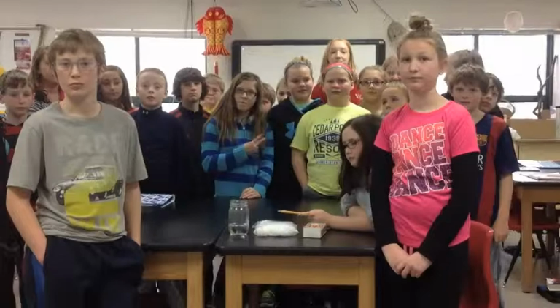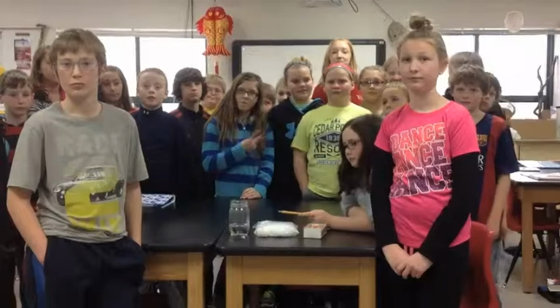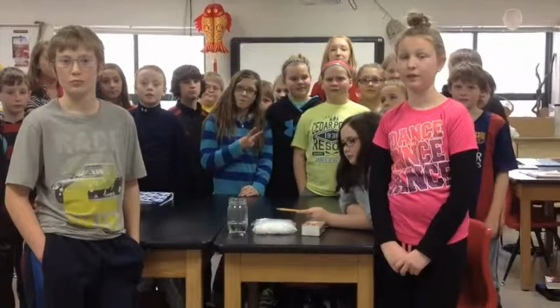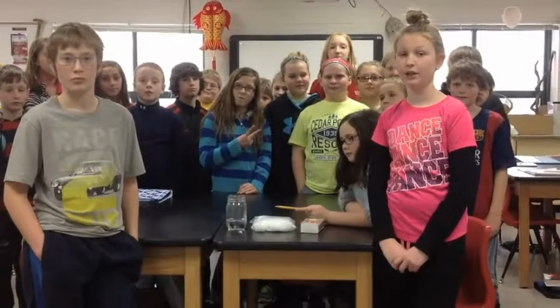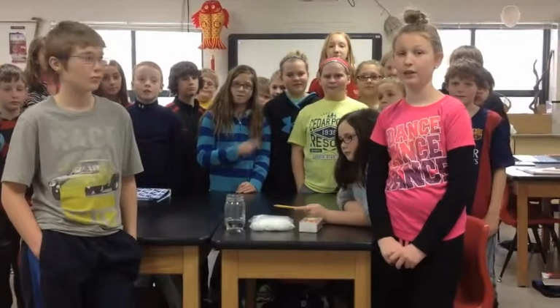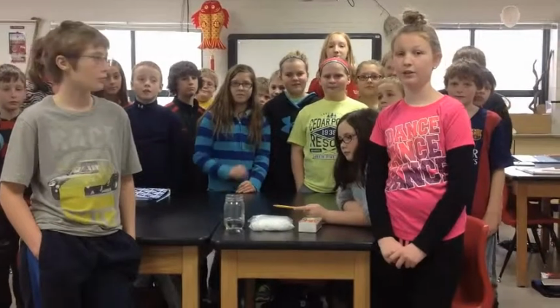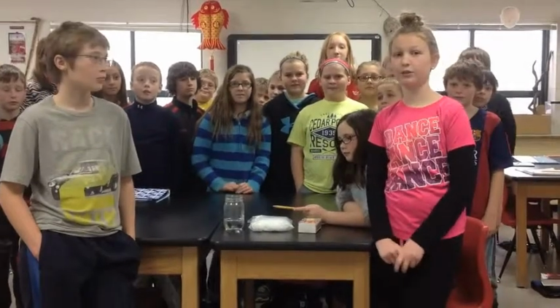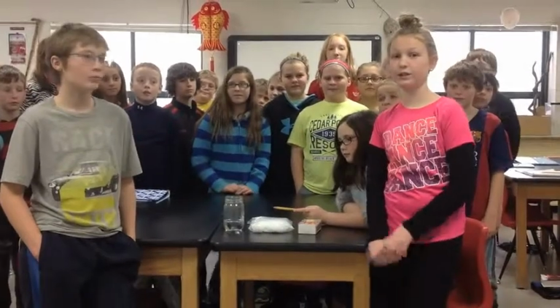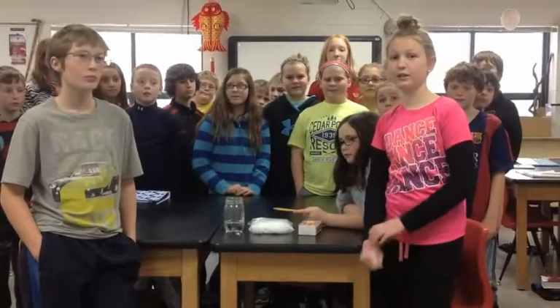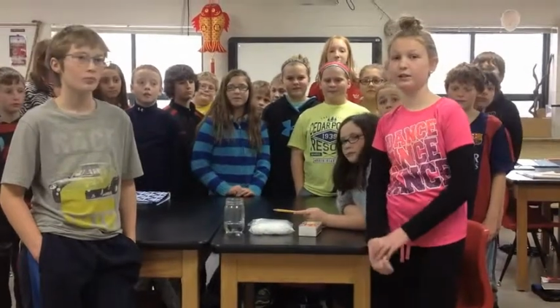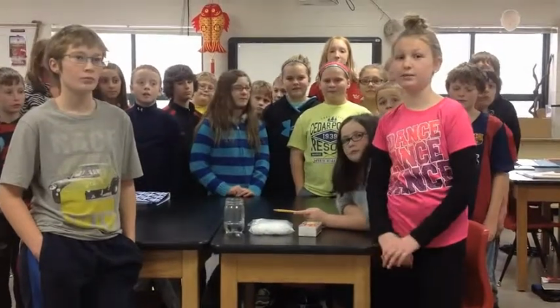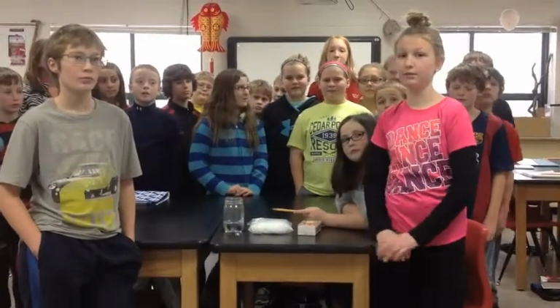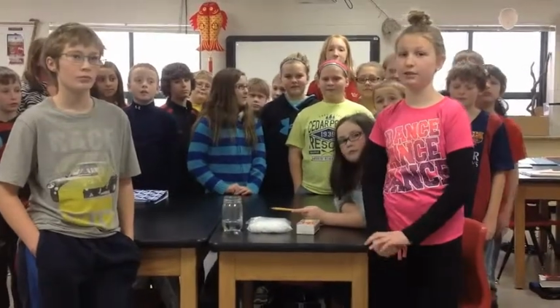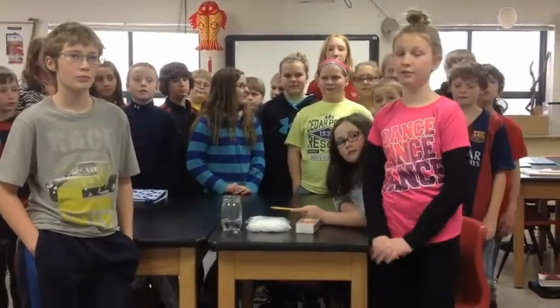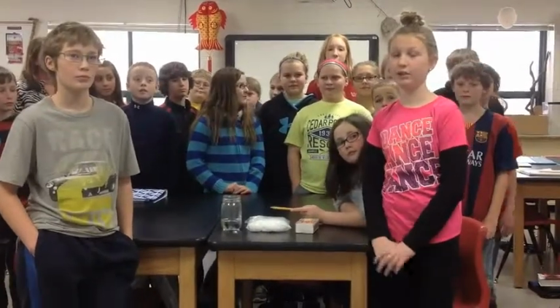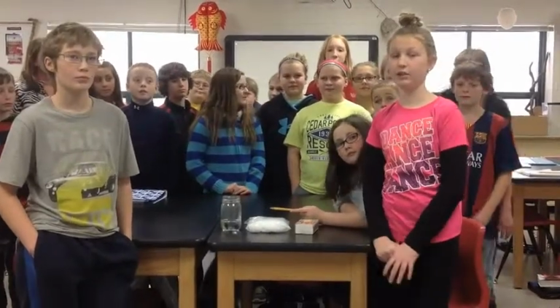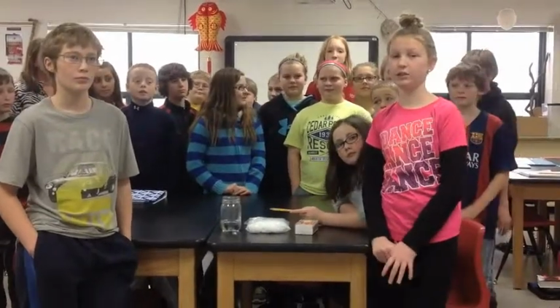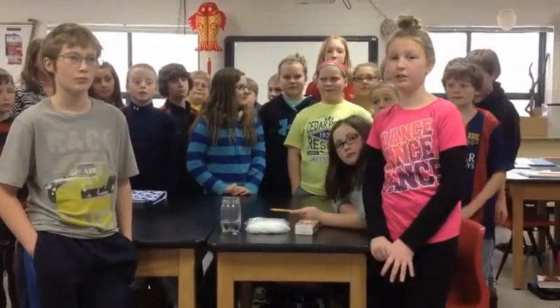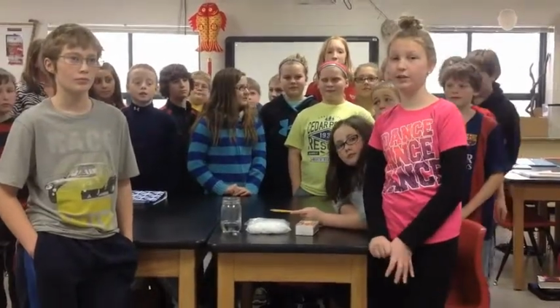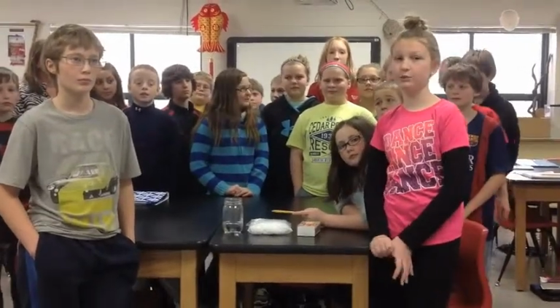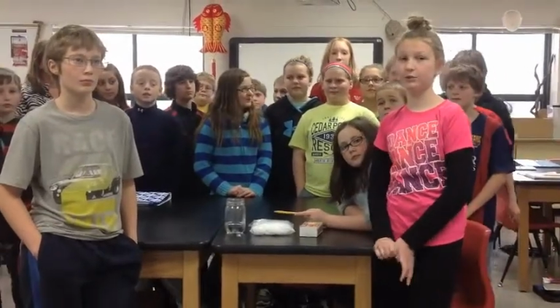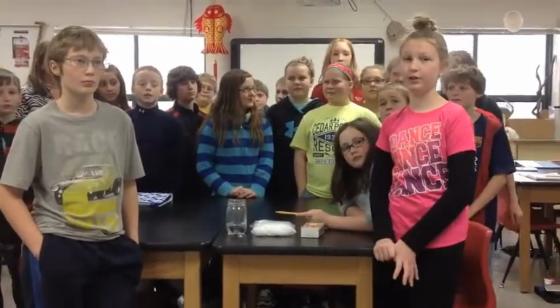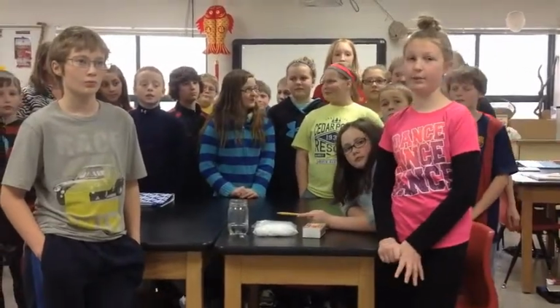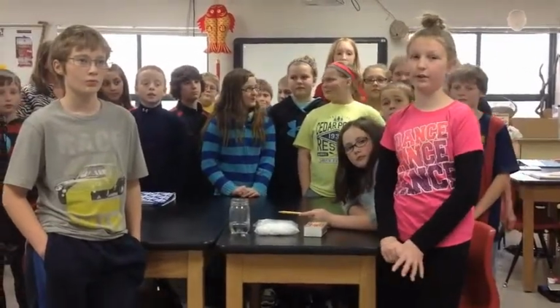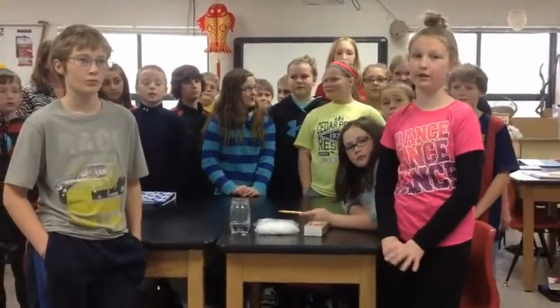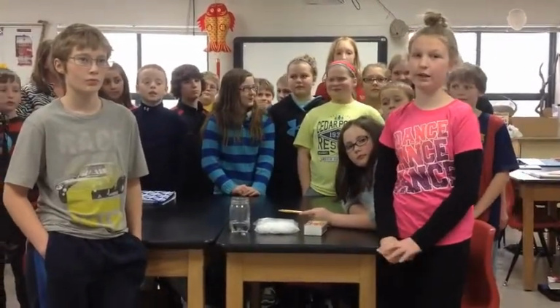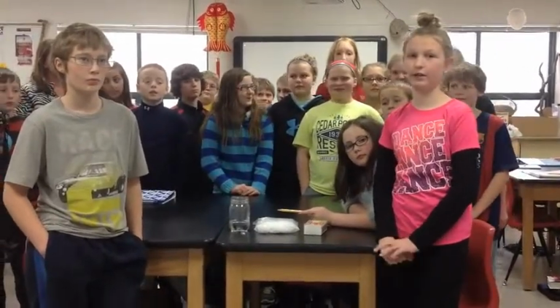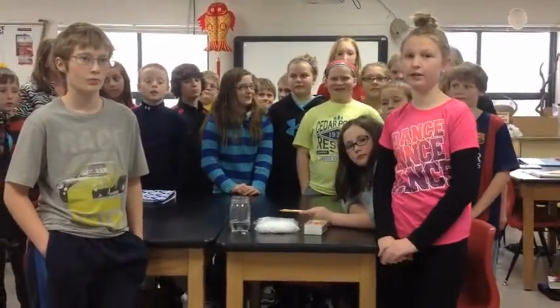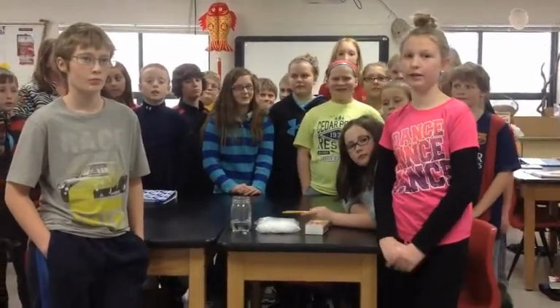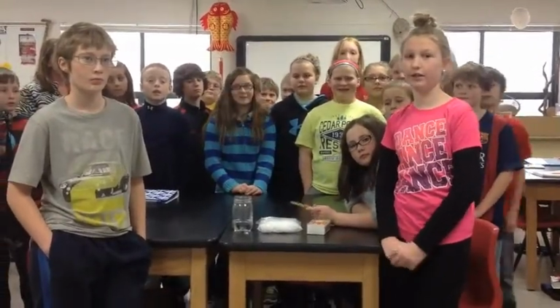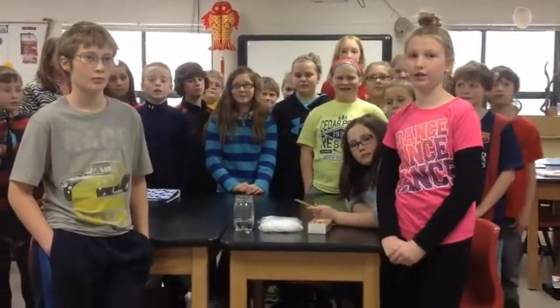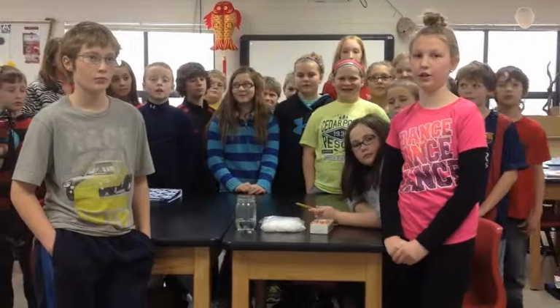Hello, this is Mr. Peterson's class. We're going to make a cloud in a jar.